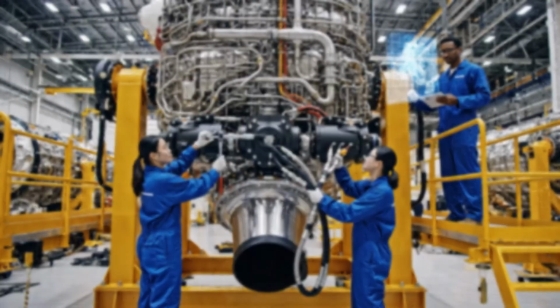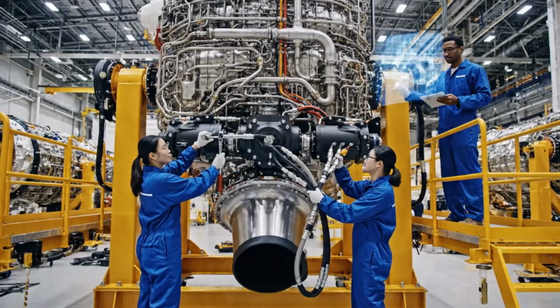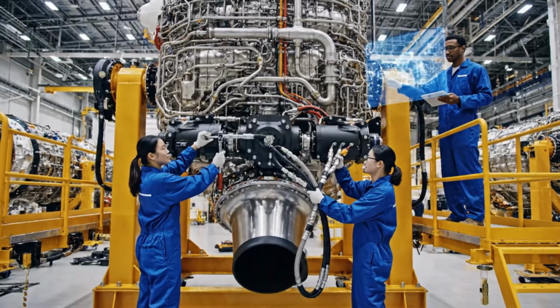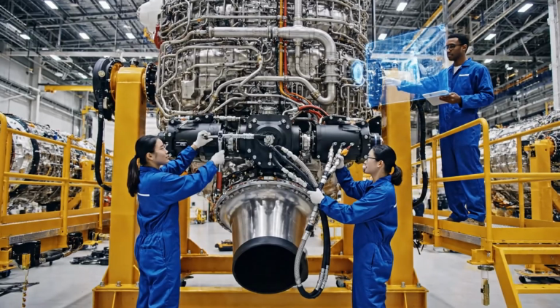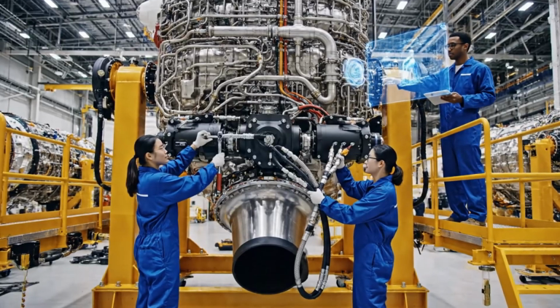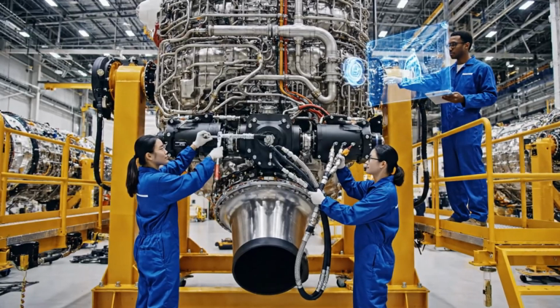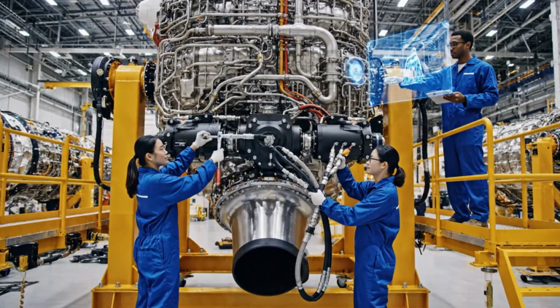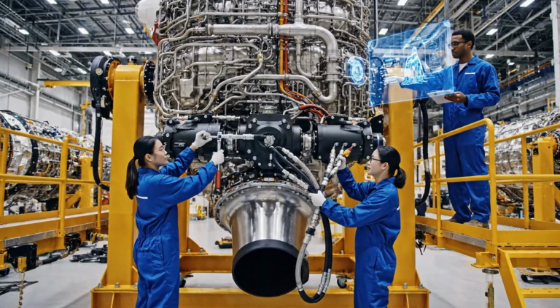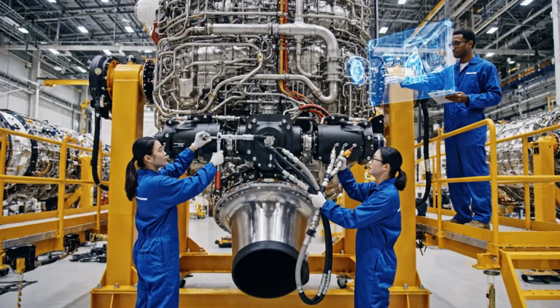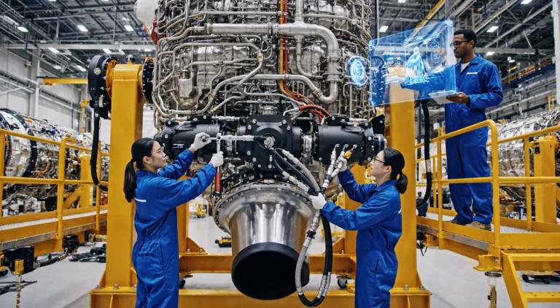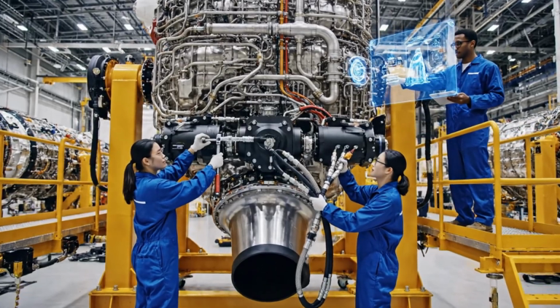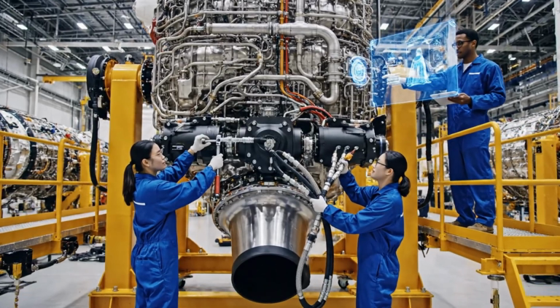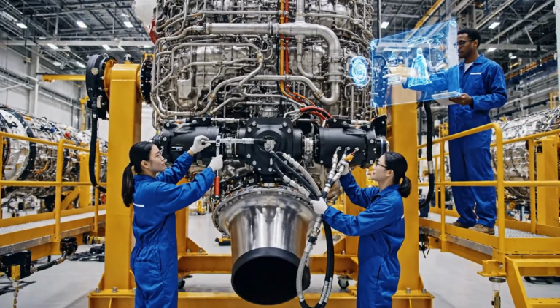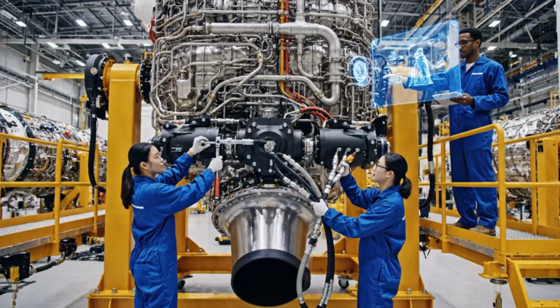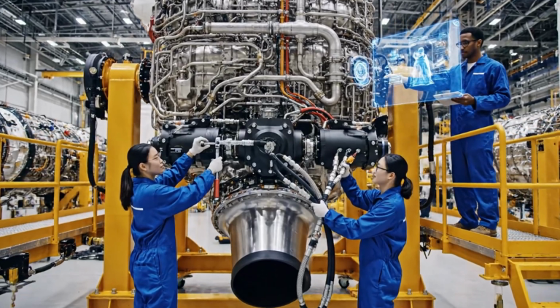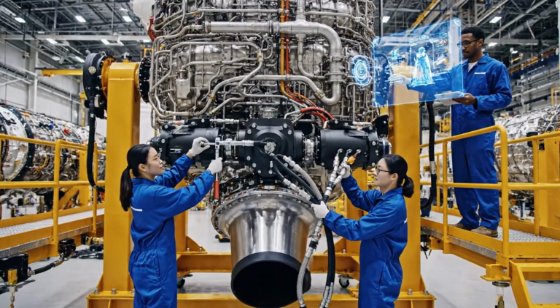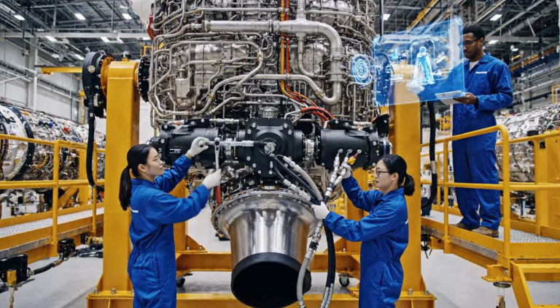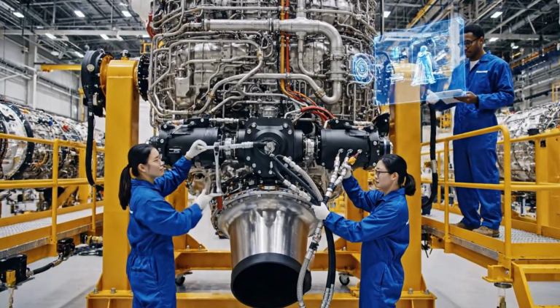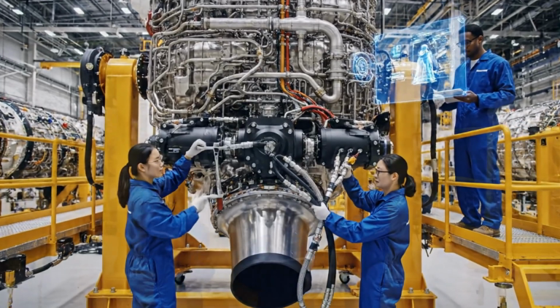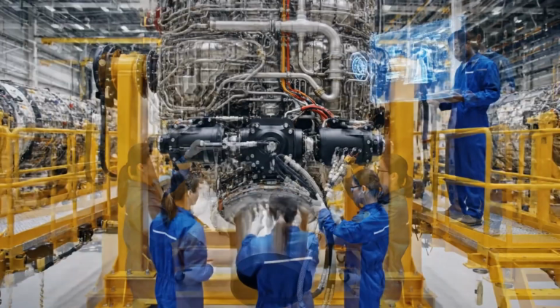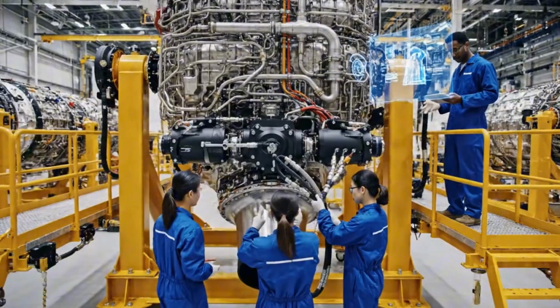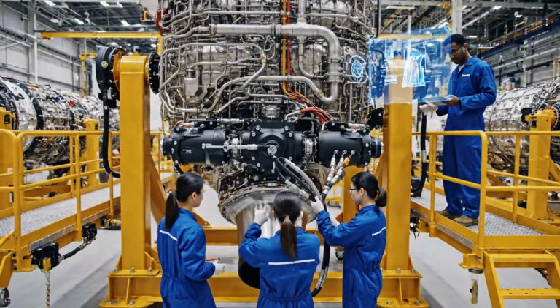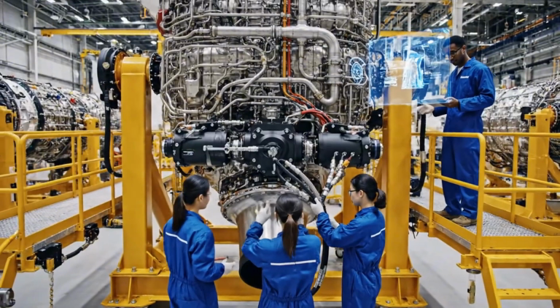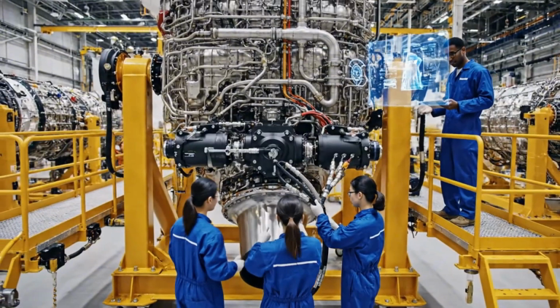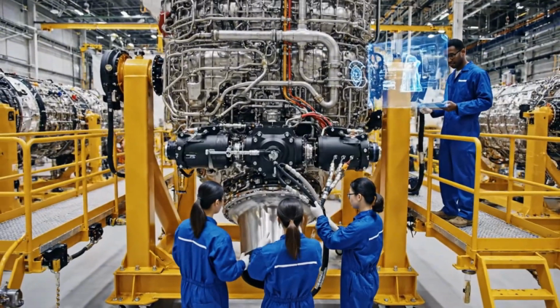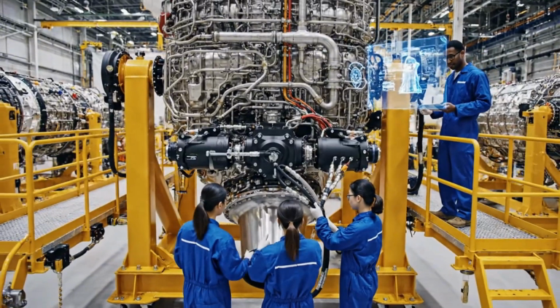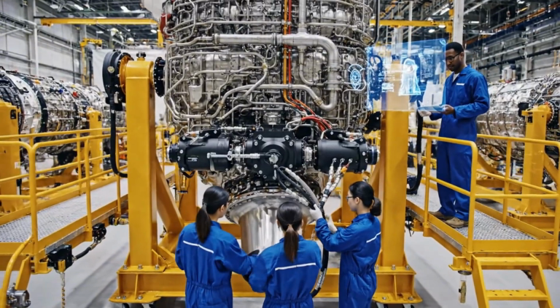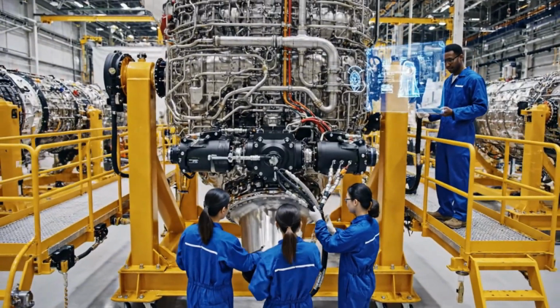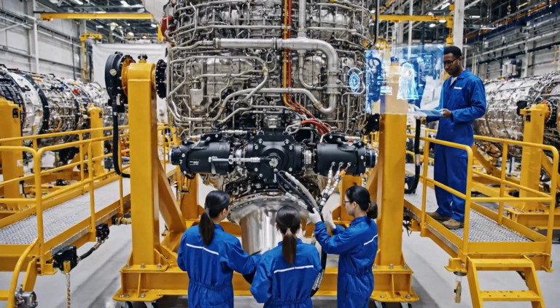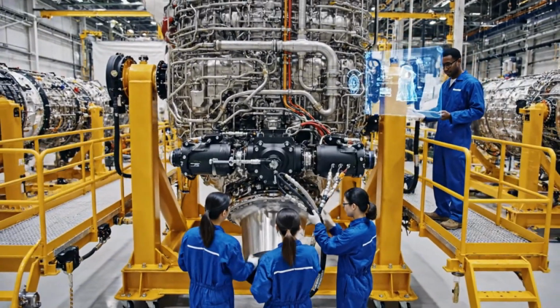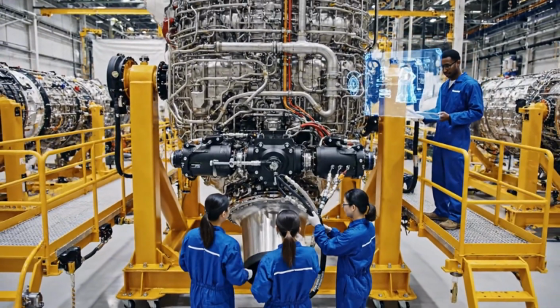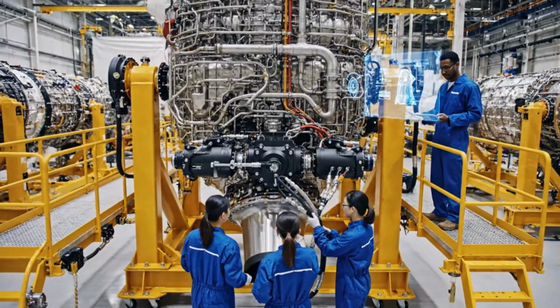Actuator alignment confirmed. Proceeding with torque sequence. Reading you 5x5, all green on my end.